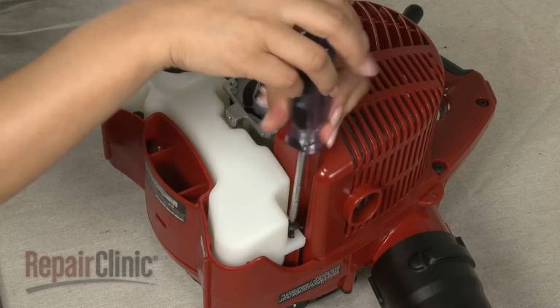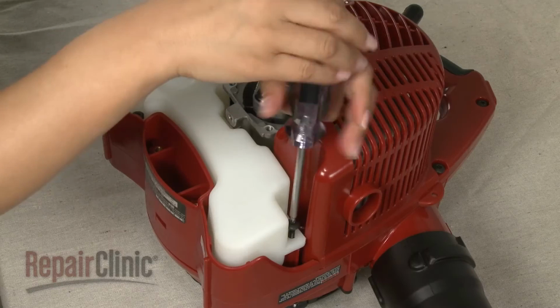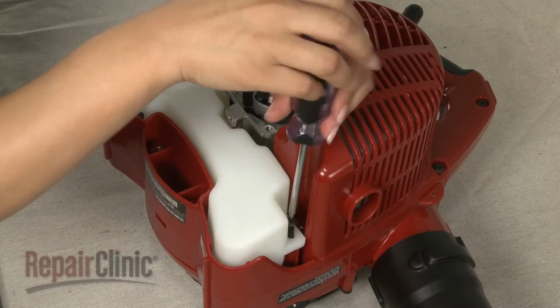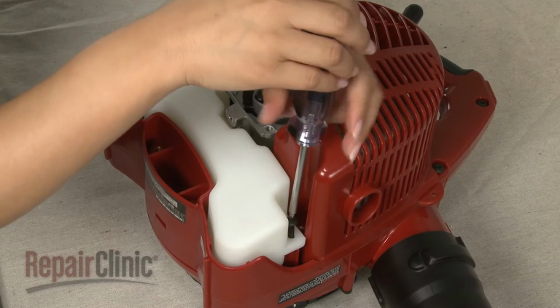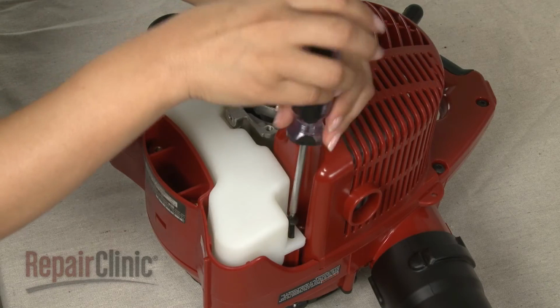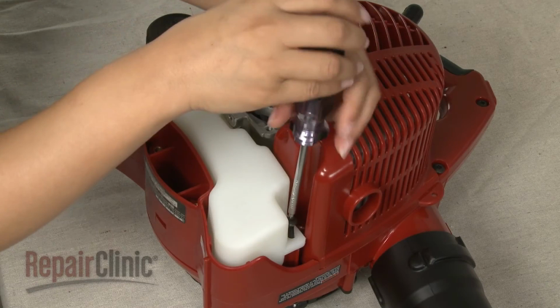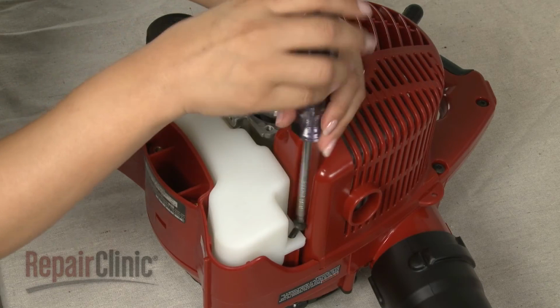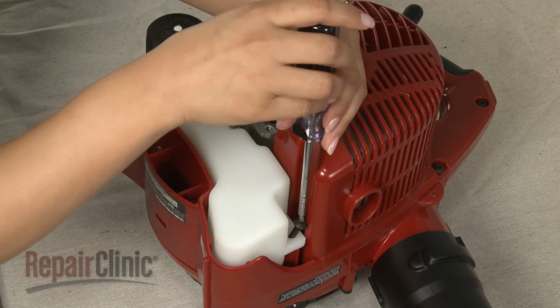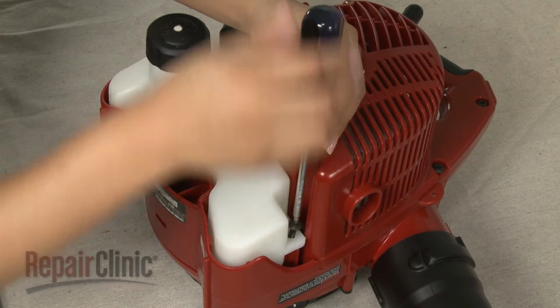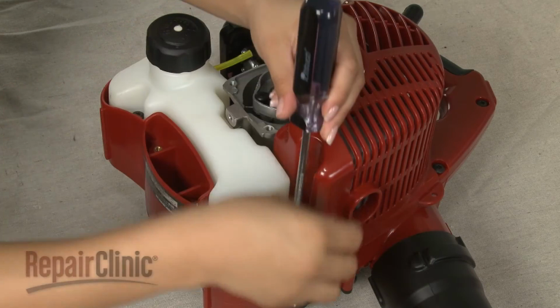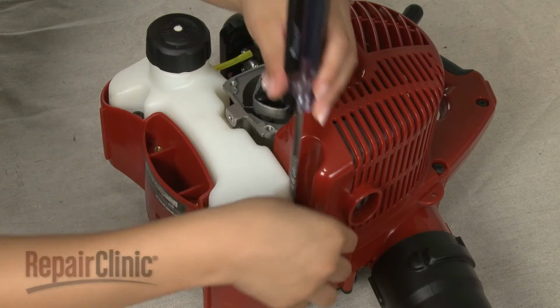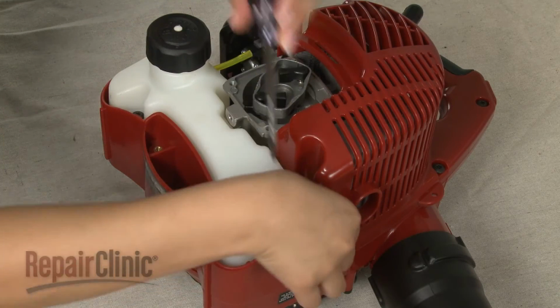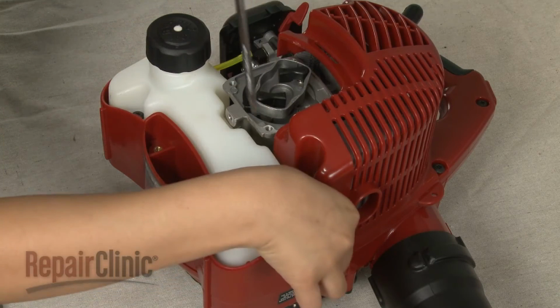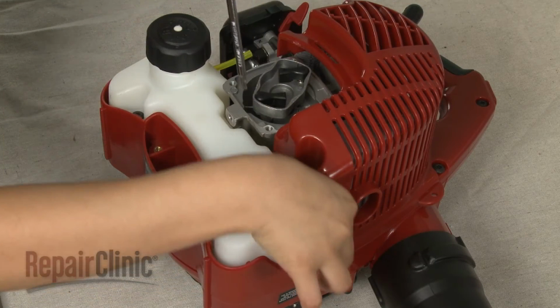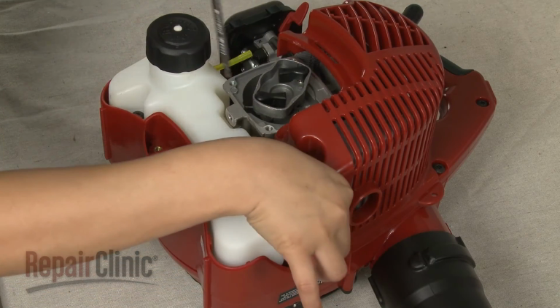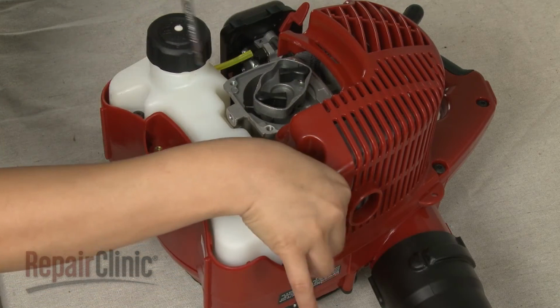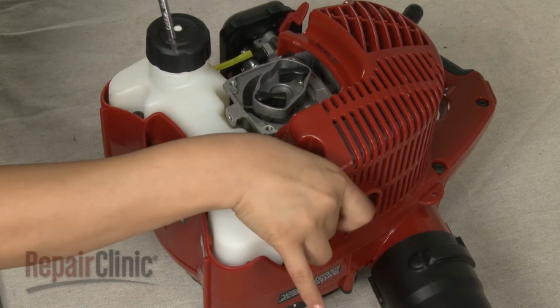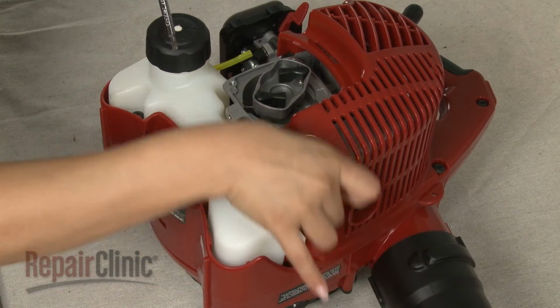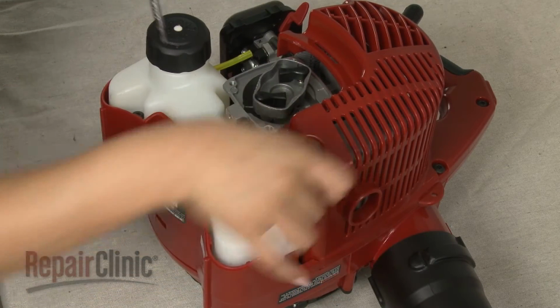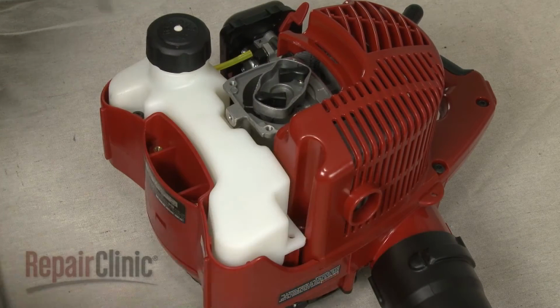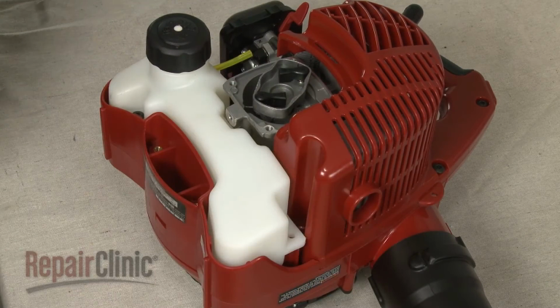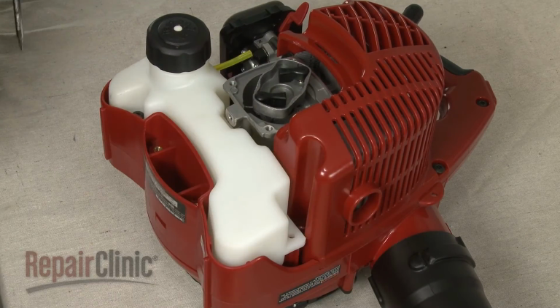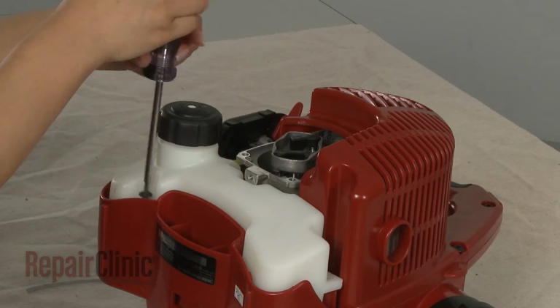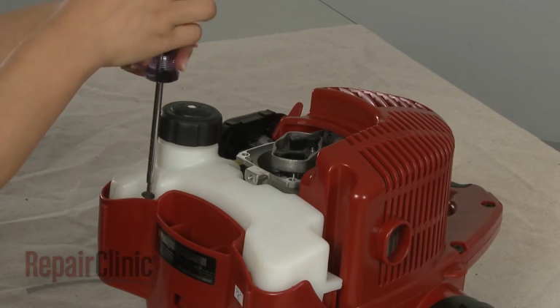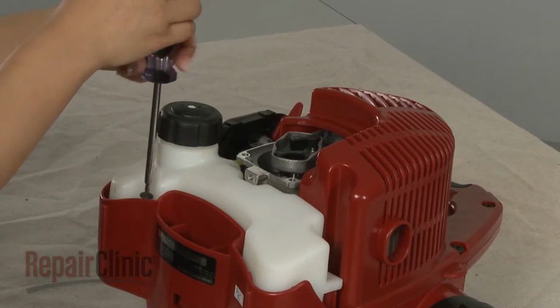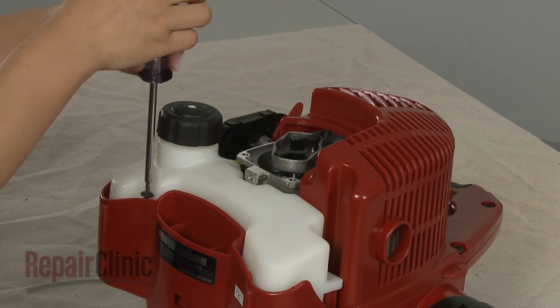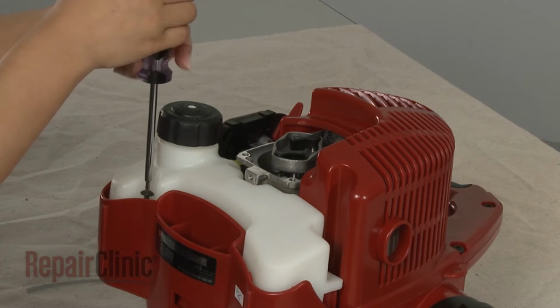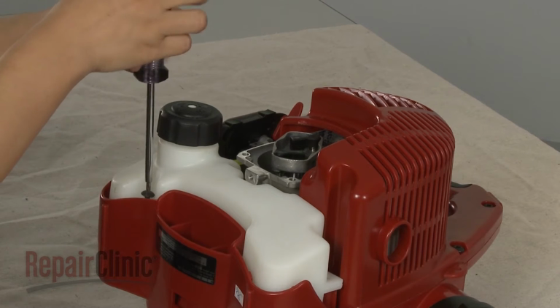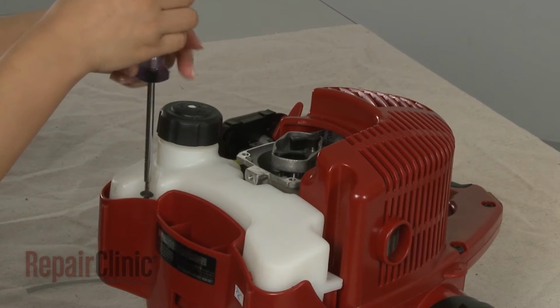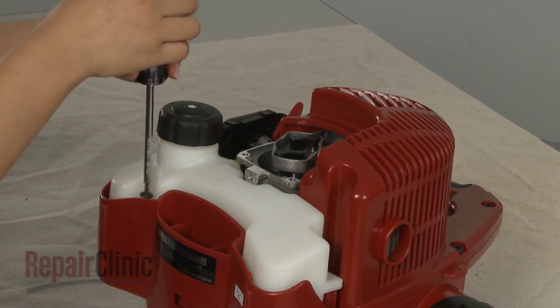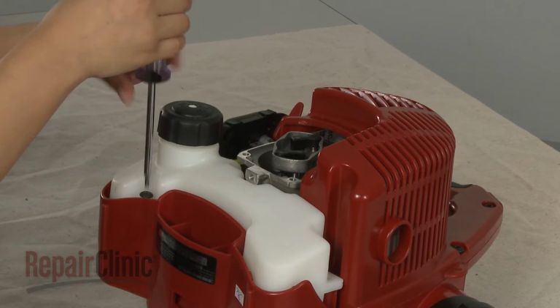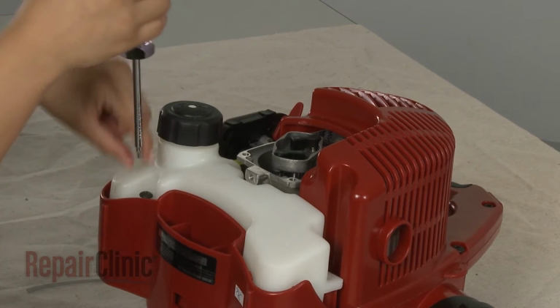Now remove the mounting screws securing the fuel tank and pull the old tank off.